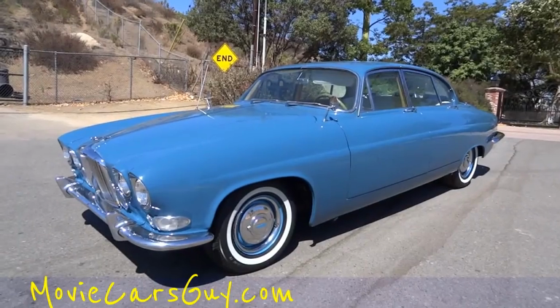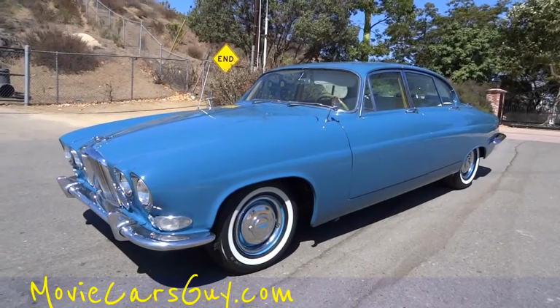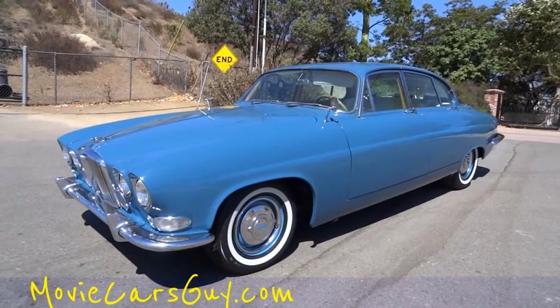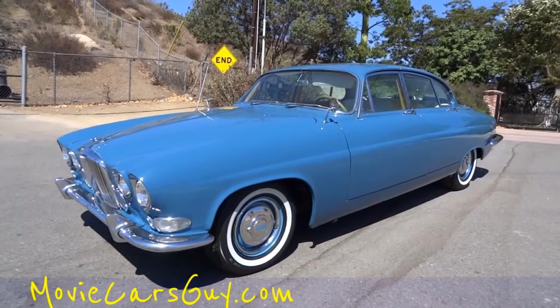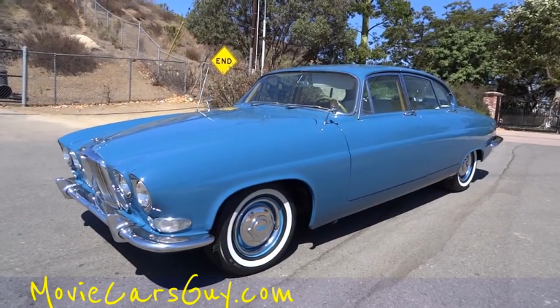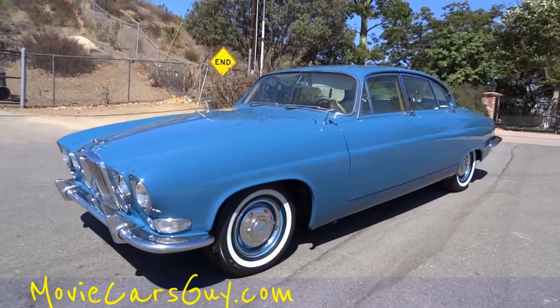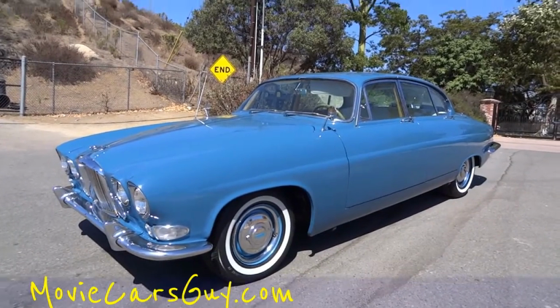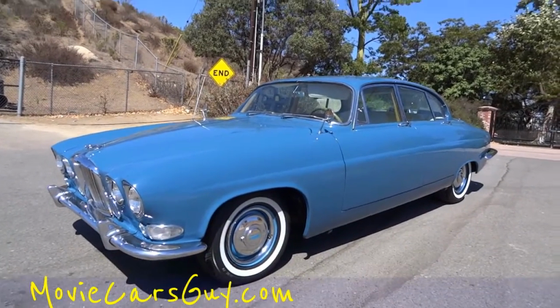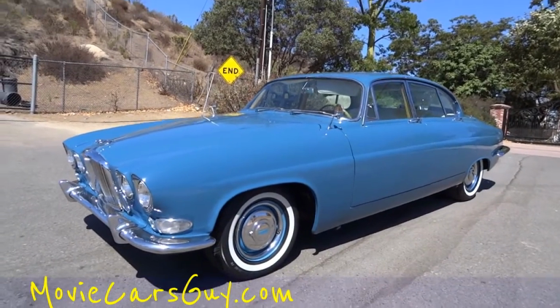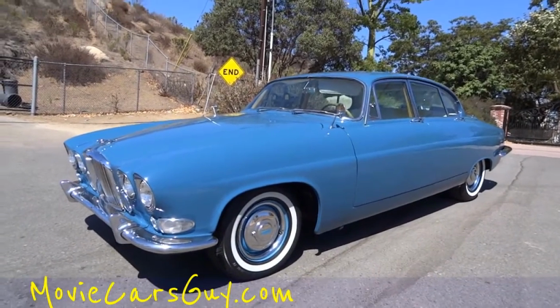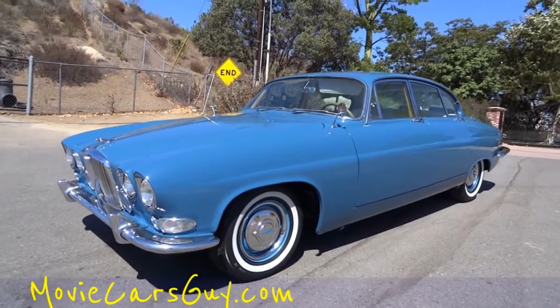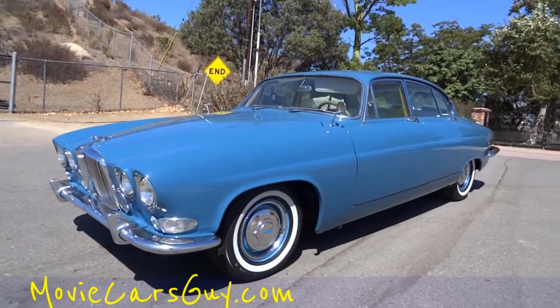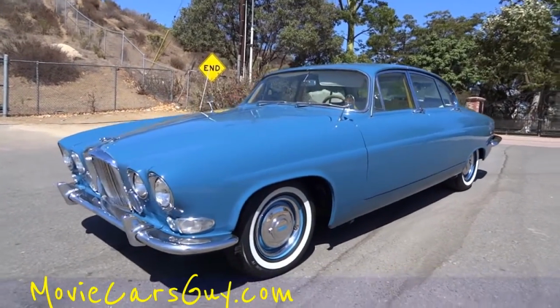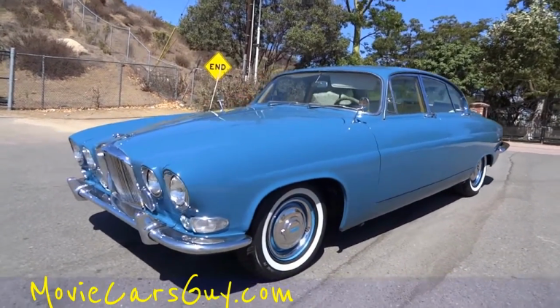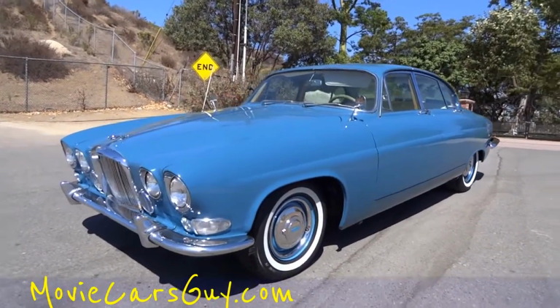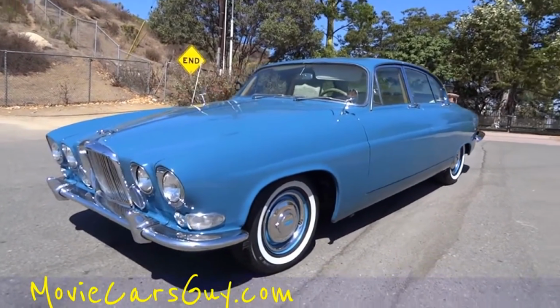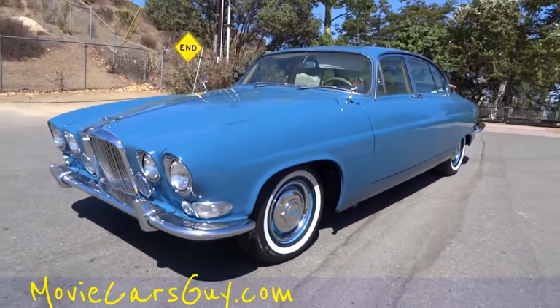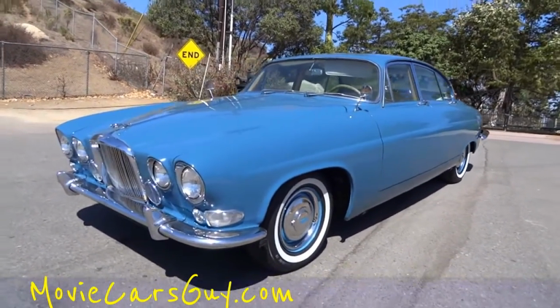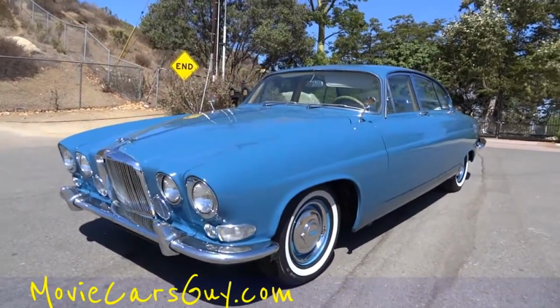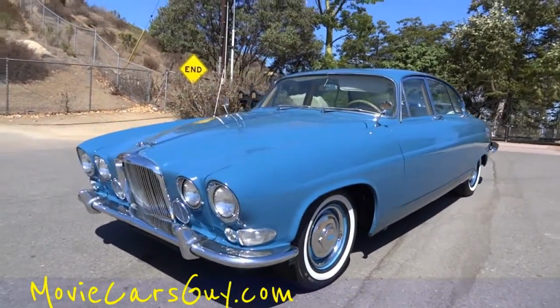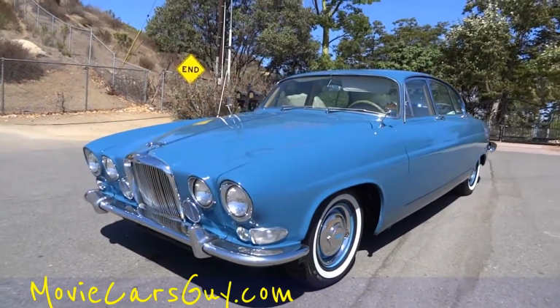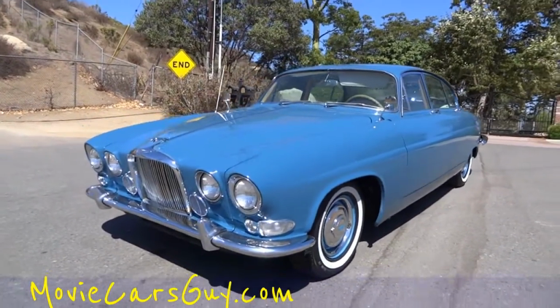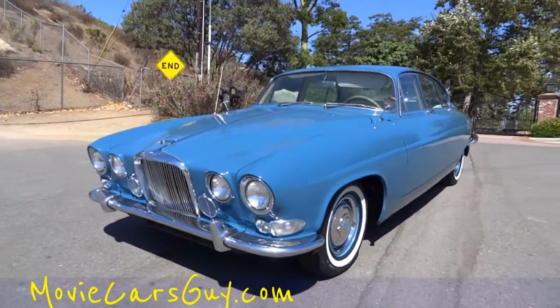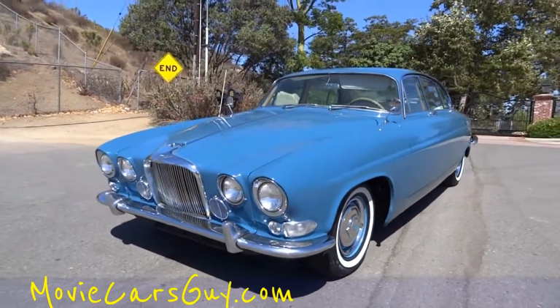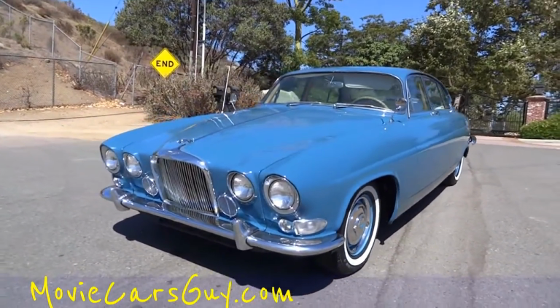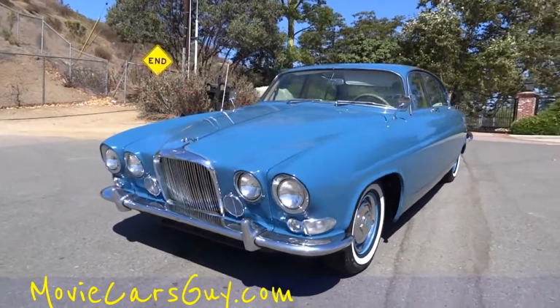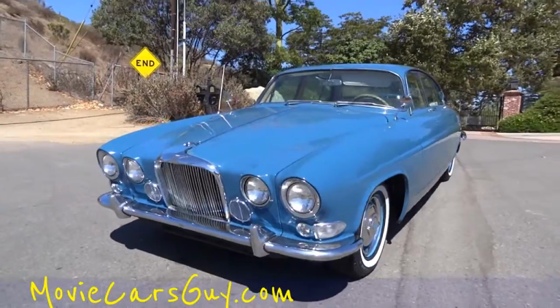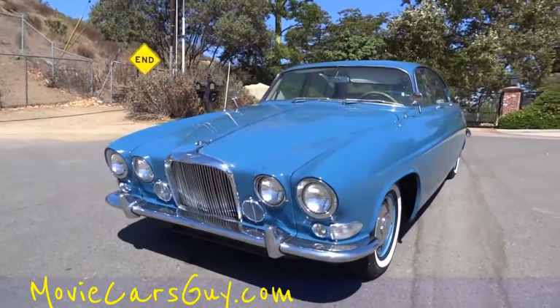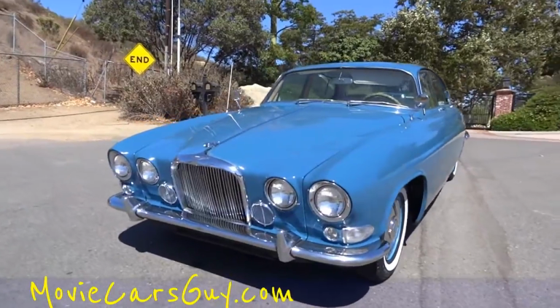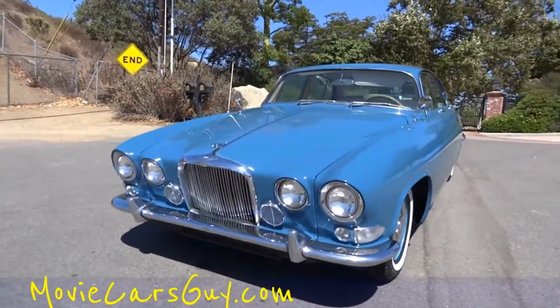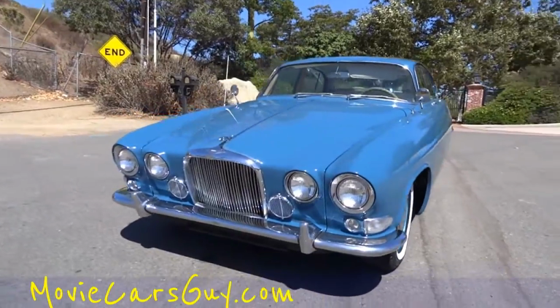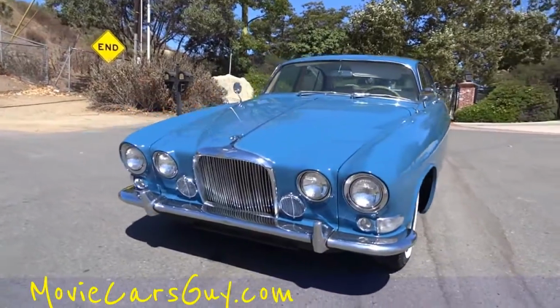Movie Cars Guy. MovieCarsGuy.com. And this is definitely one of my cars — this should be a movie car.